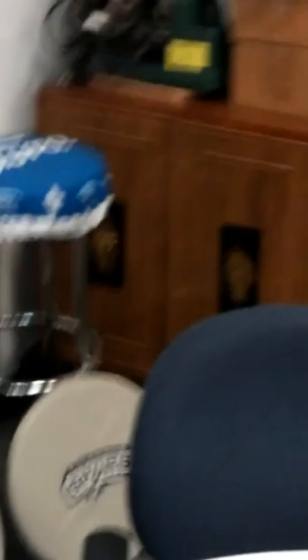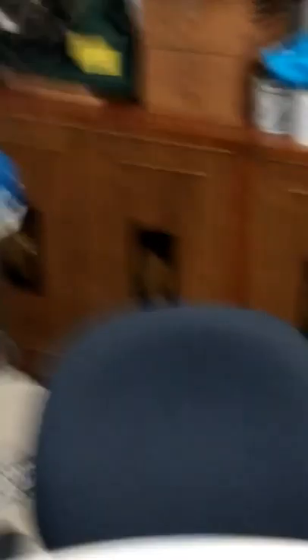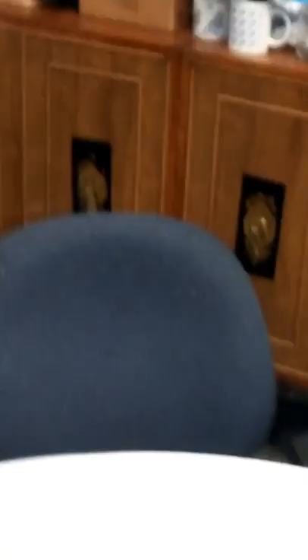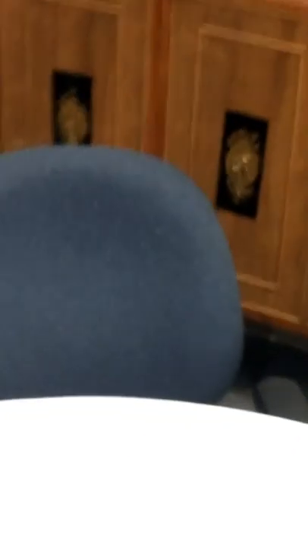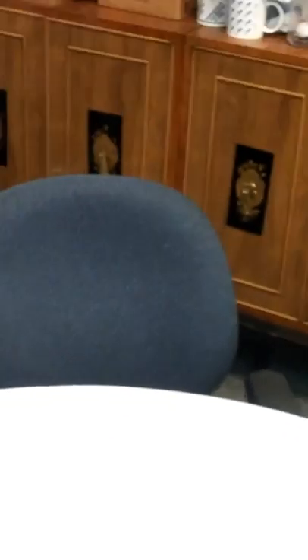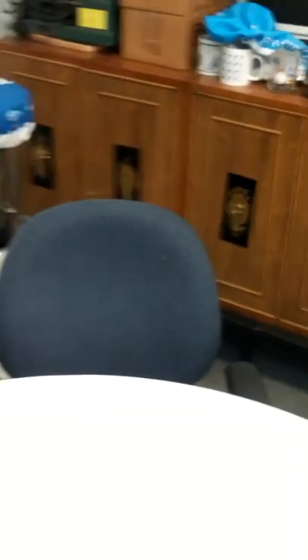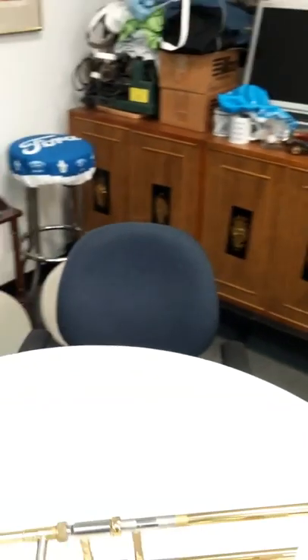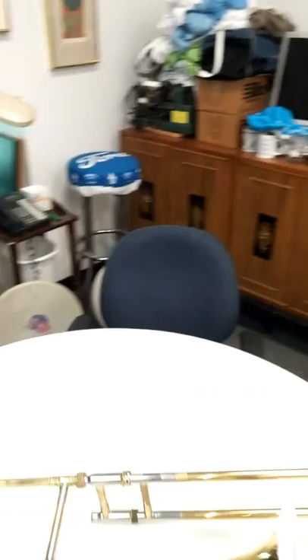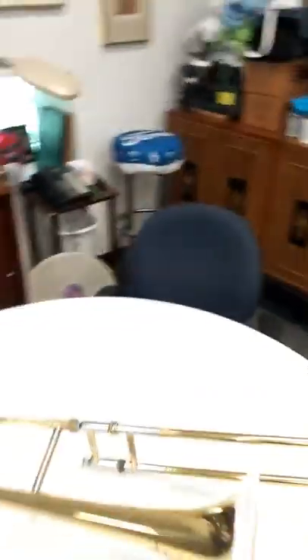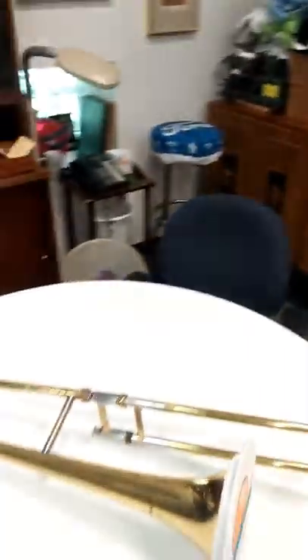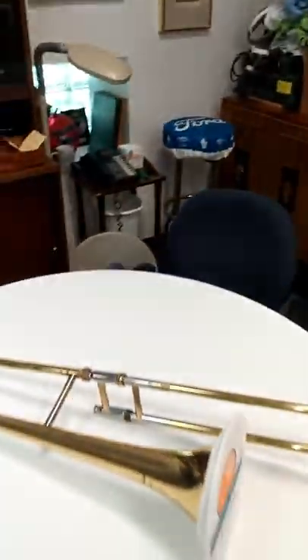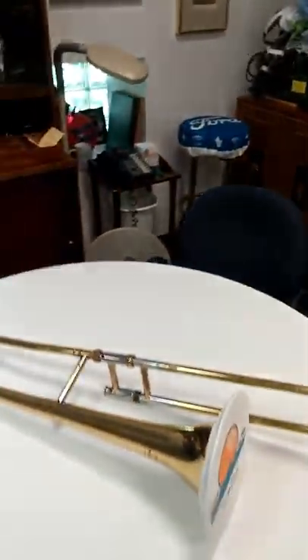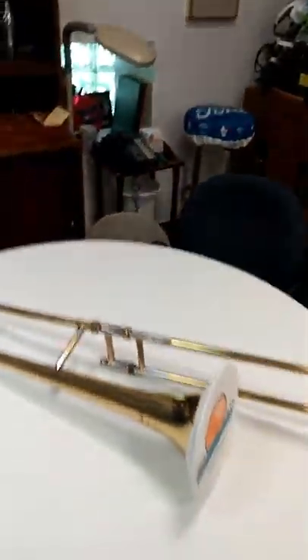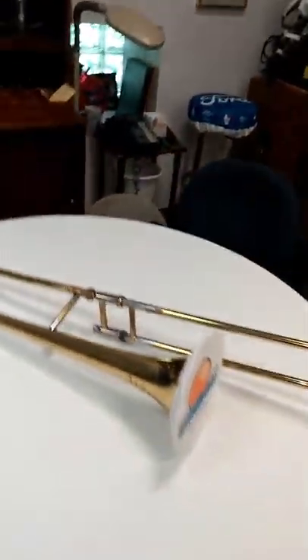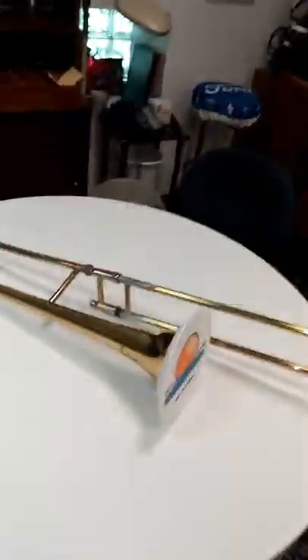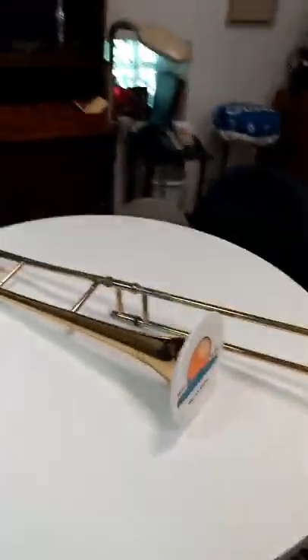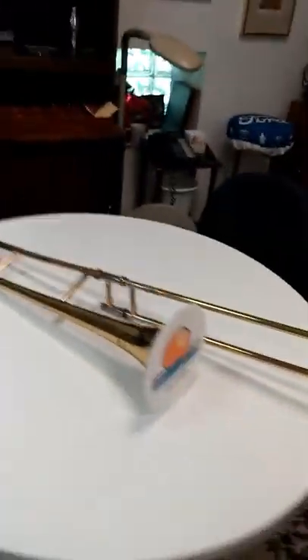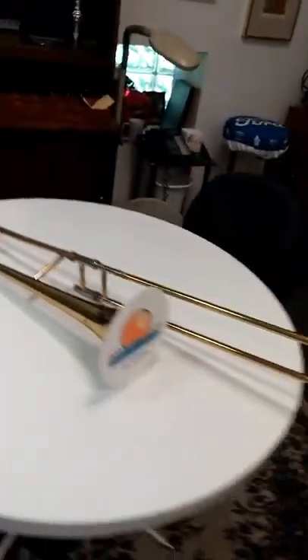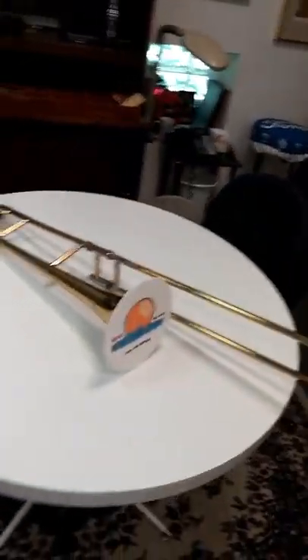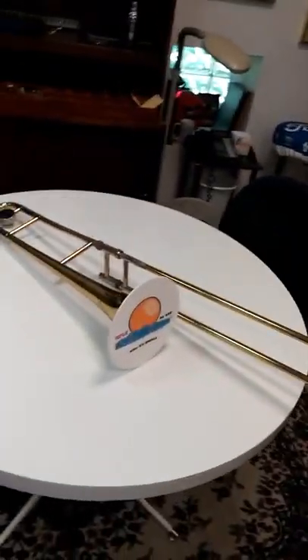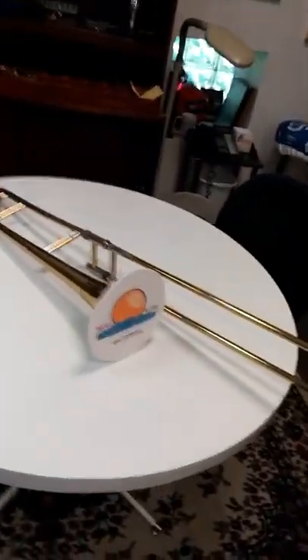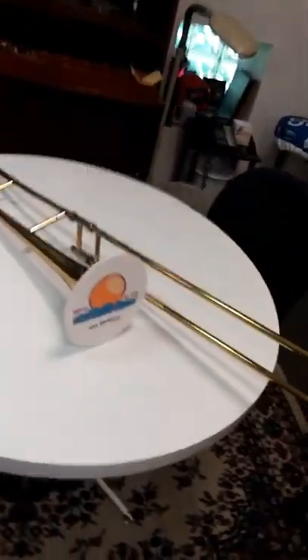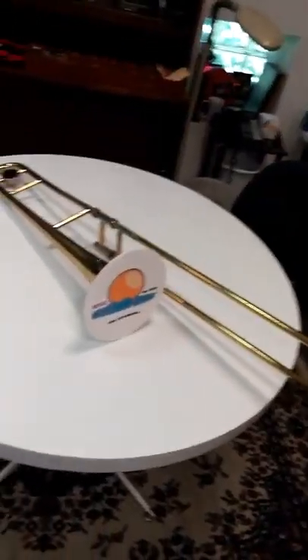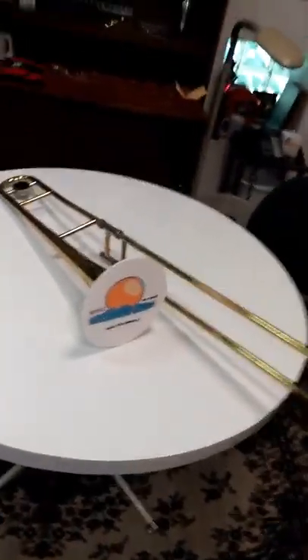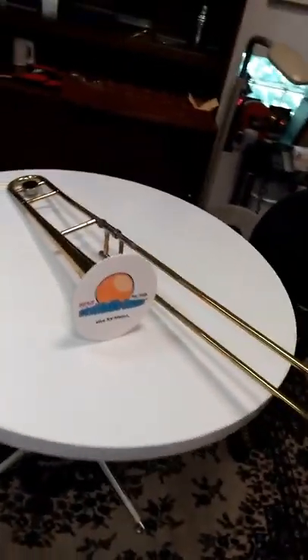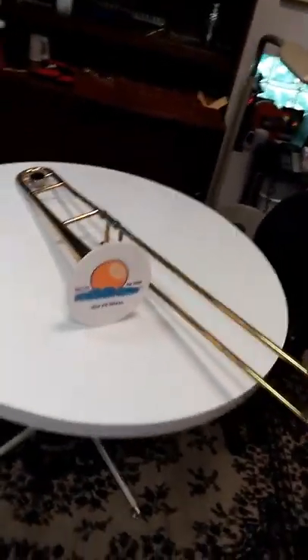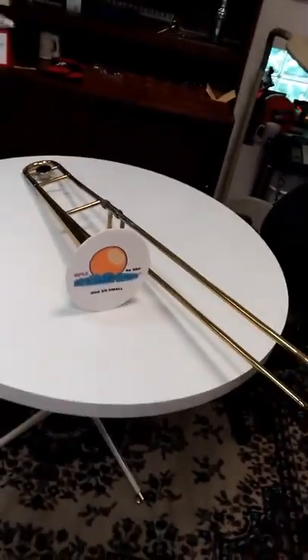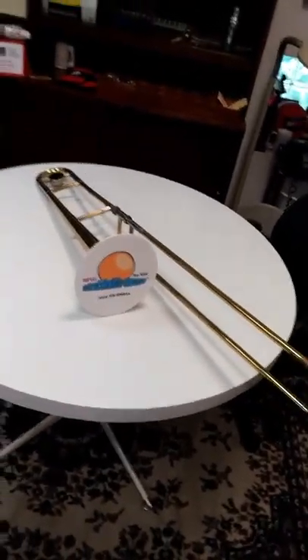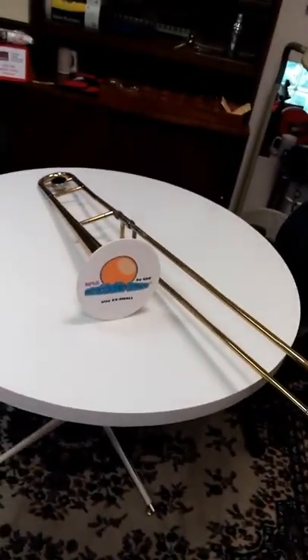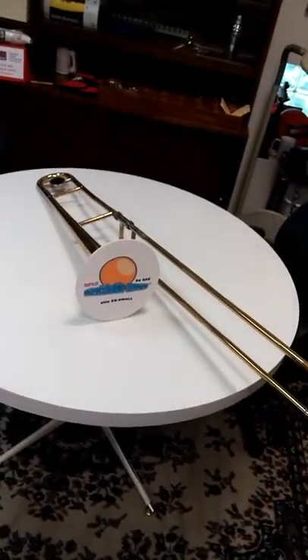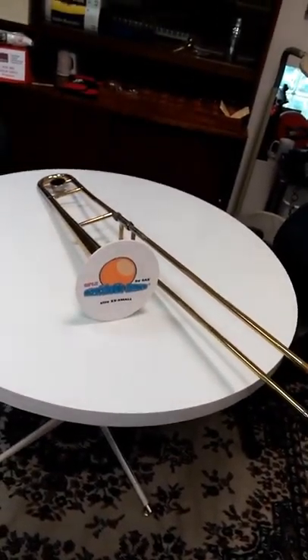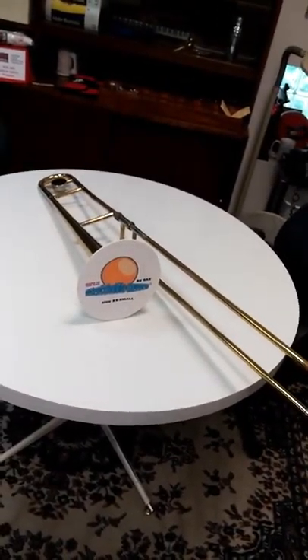So that's our lesson on trombone slide covers. Basically, don't order them.